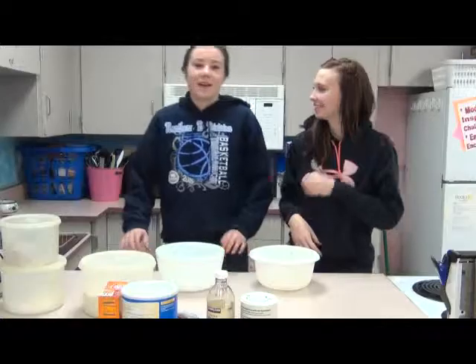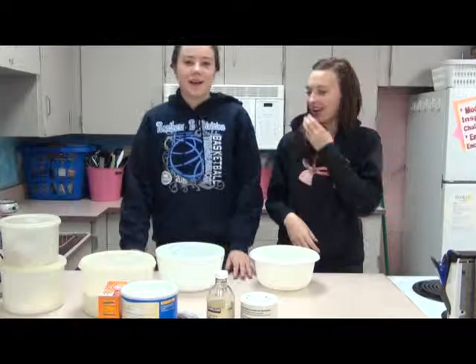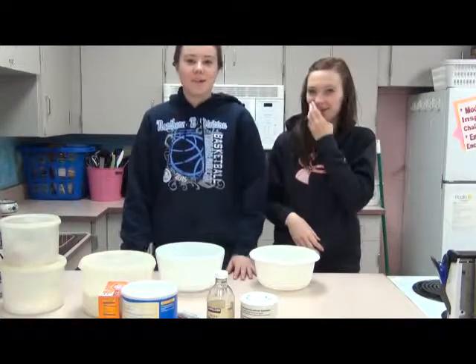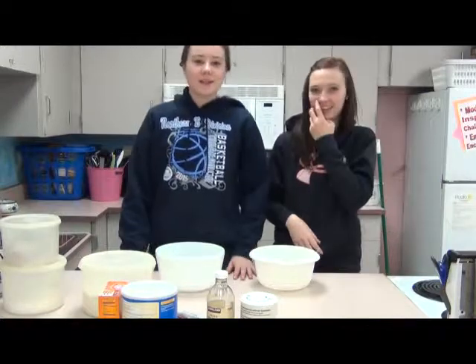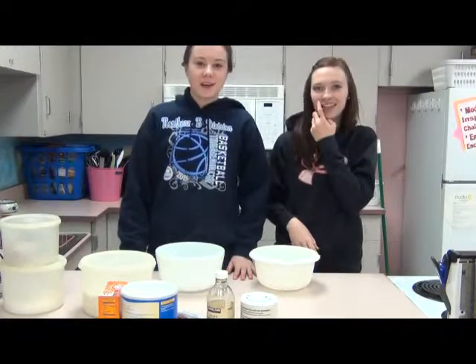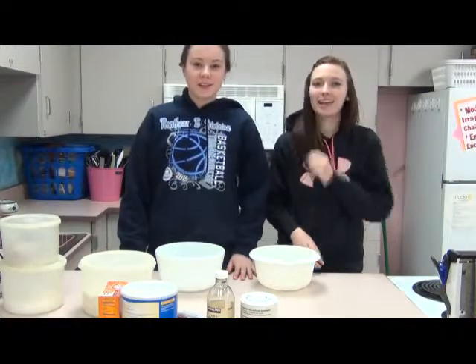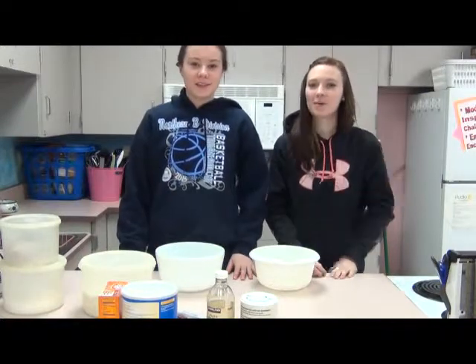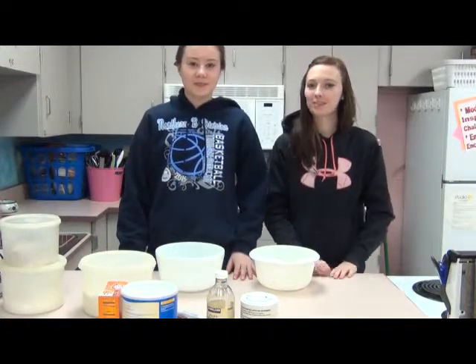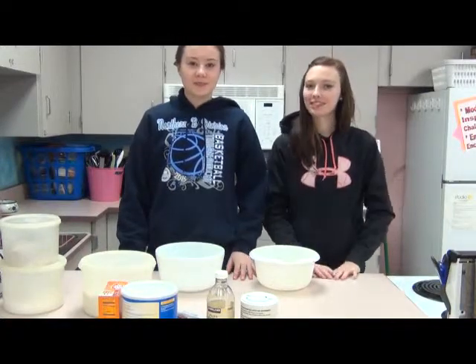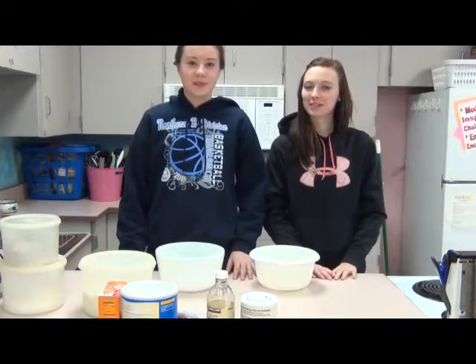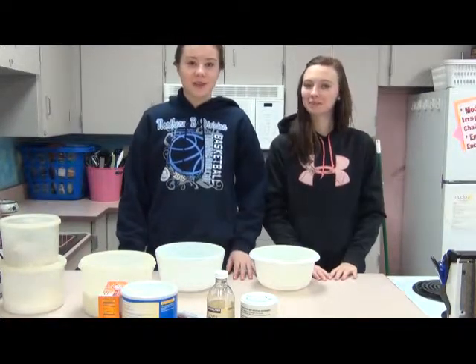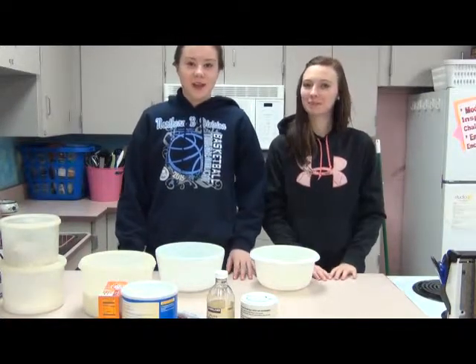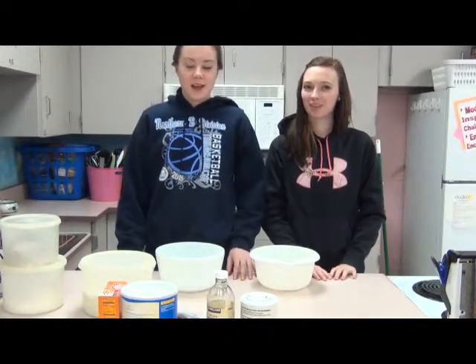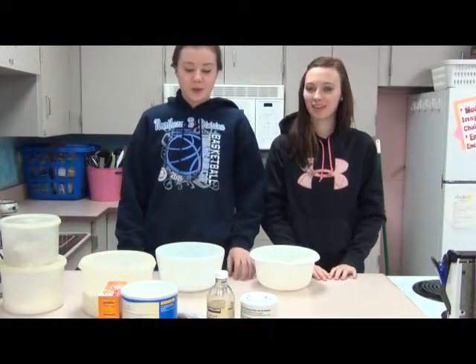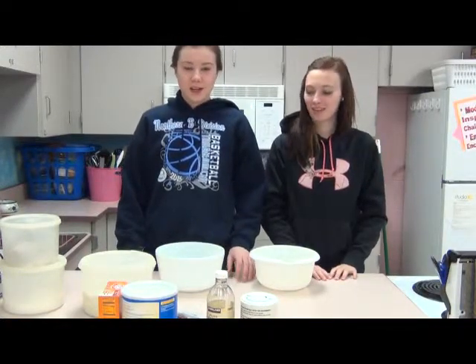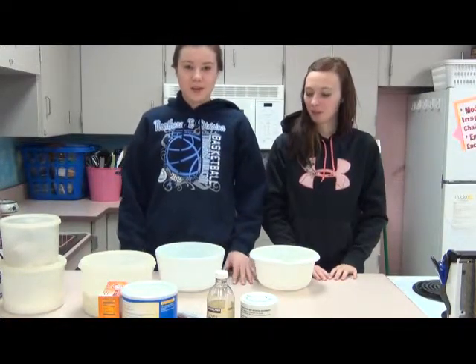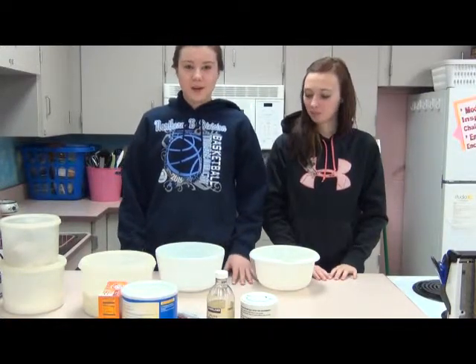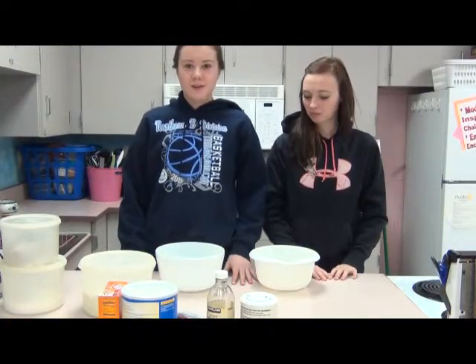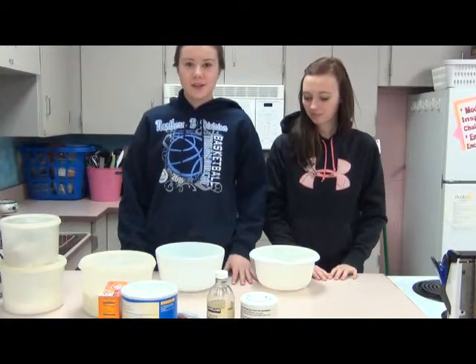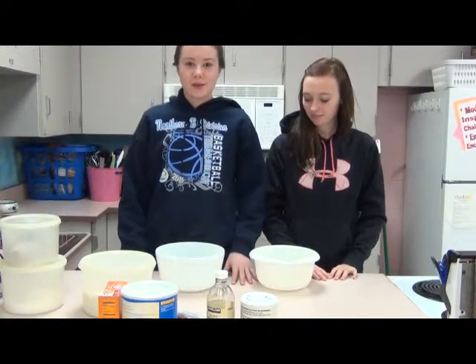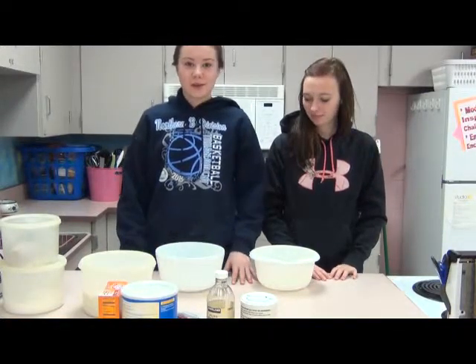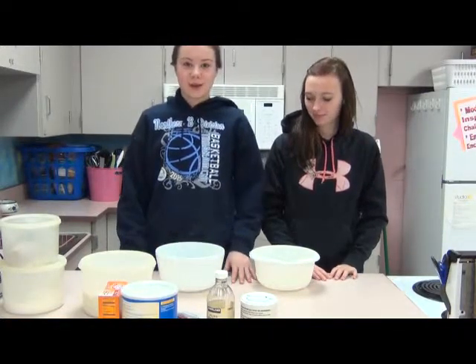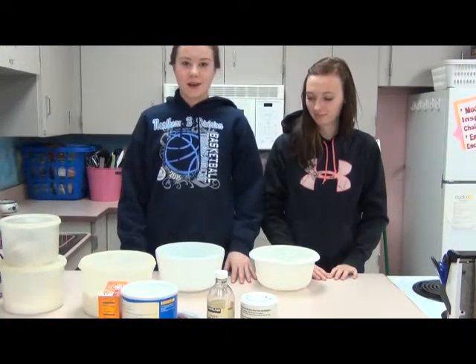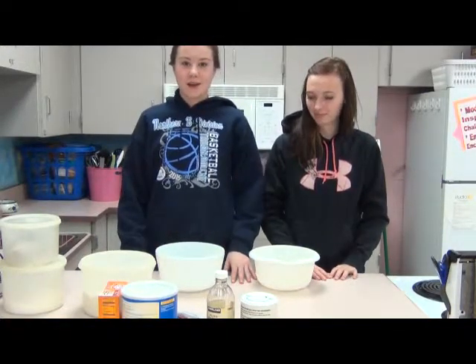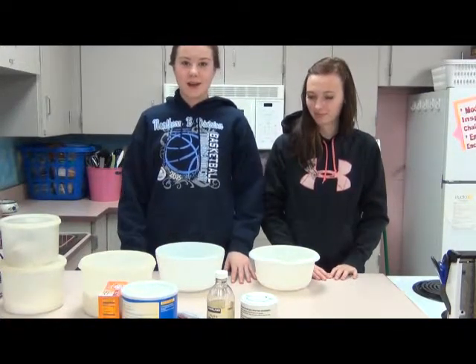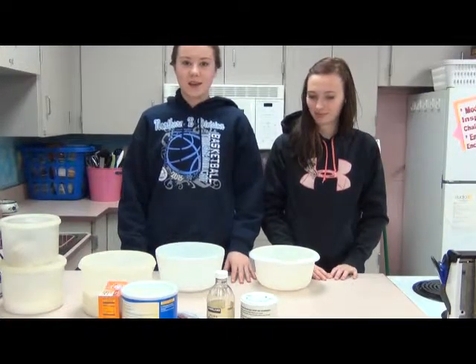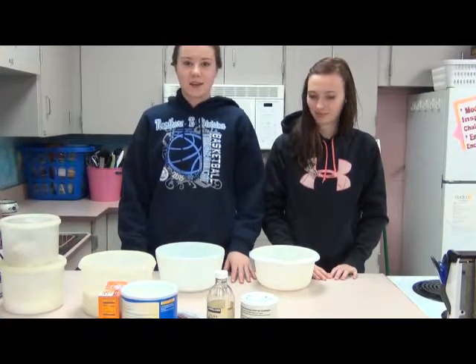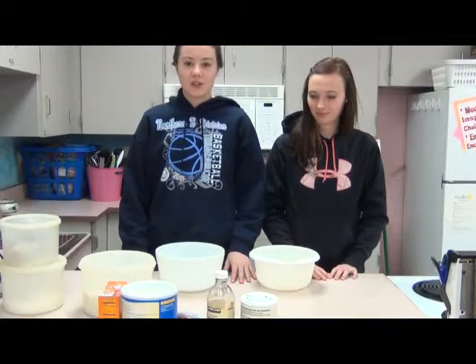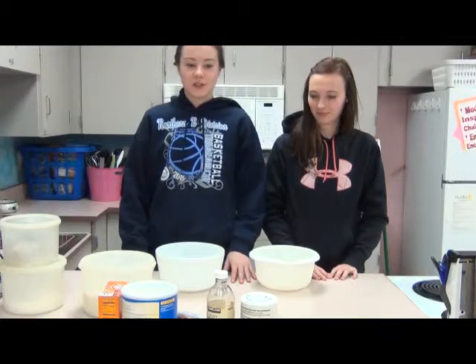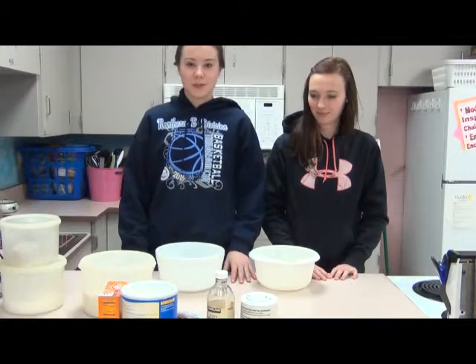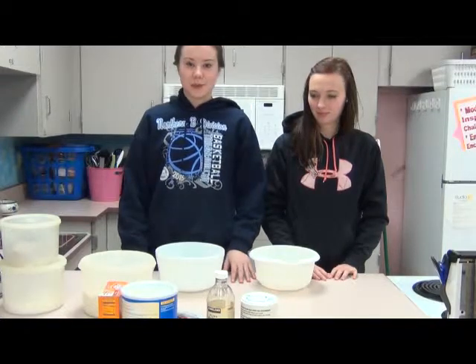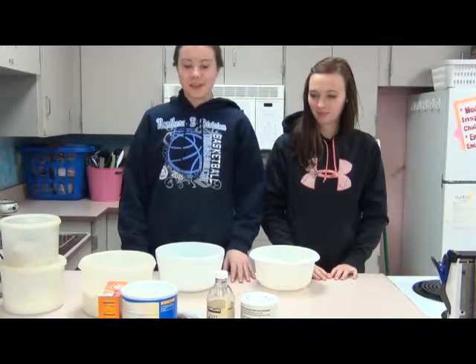I'm Paige Harris. I'm Melissa Hart. And today we're going to be showing you how to bake chocolate chip cookies.